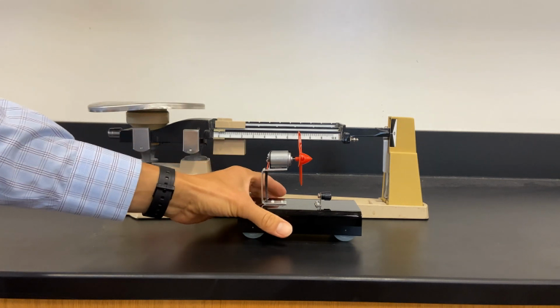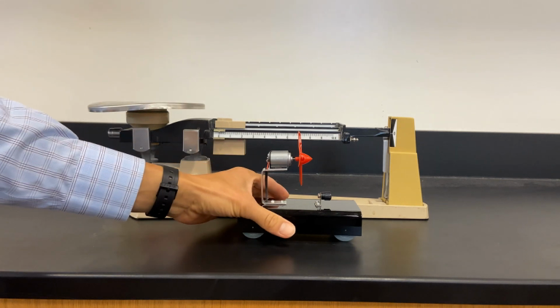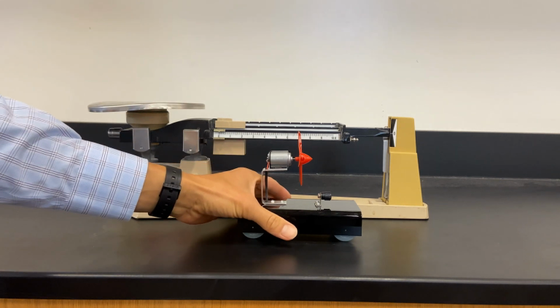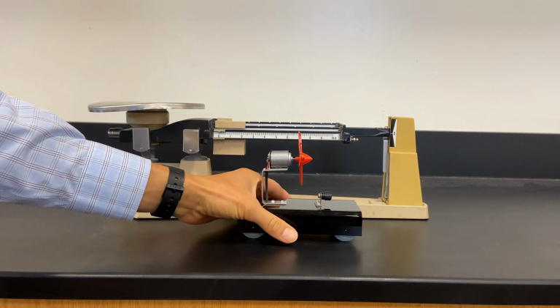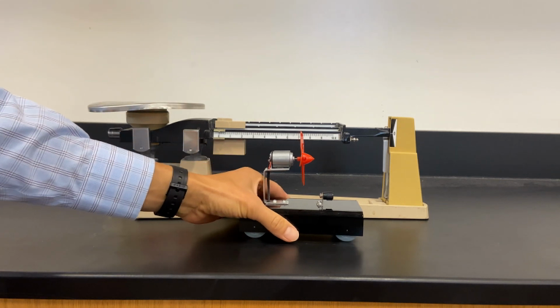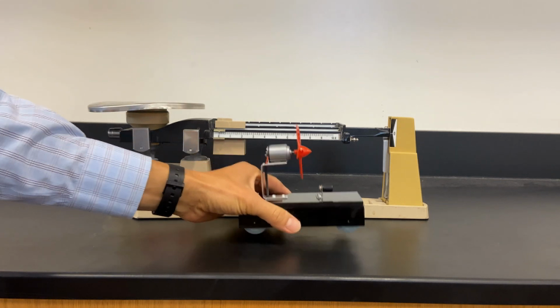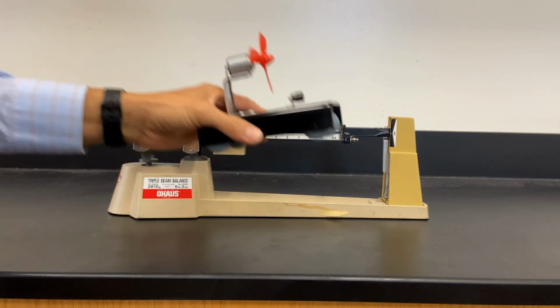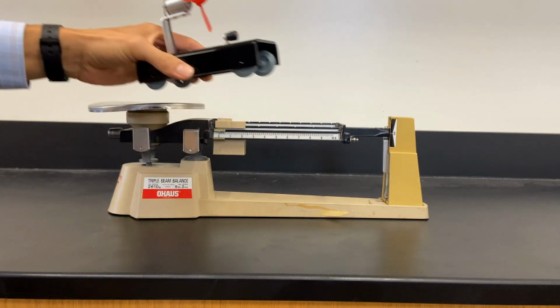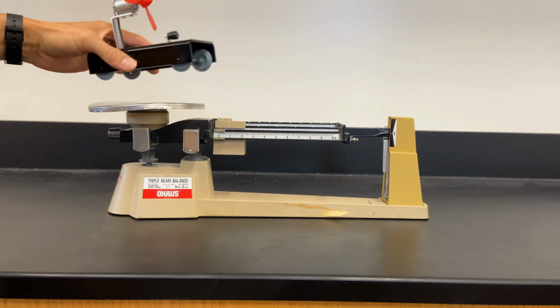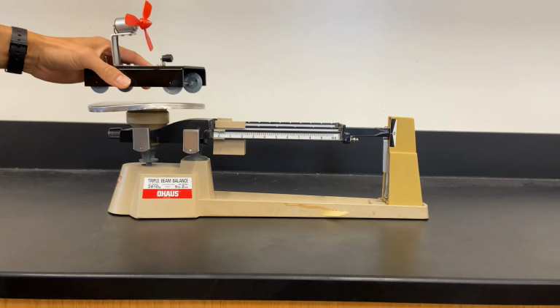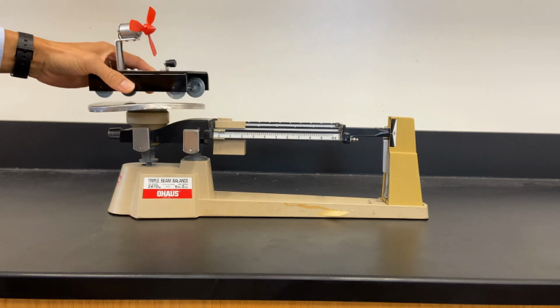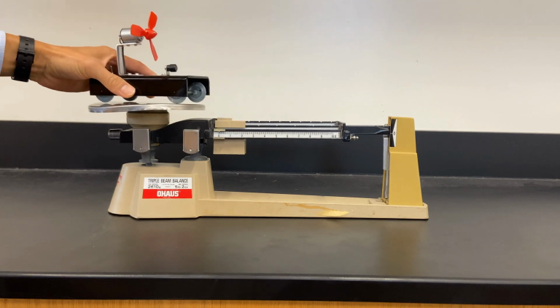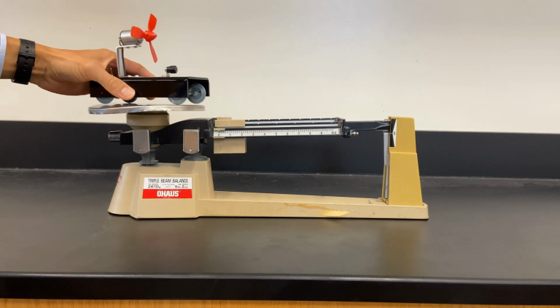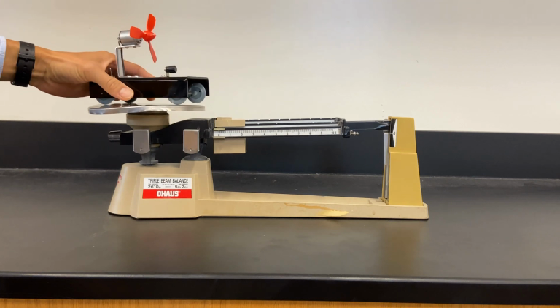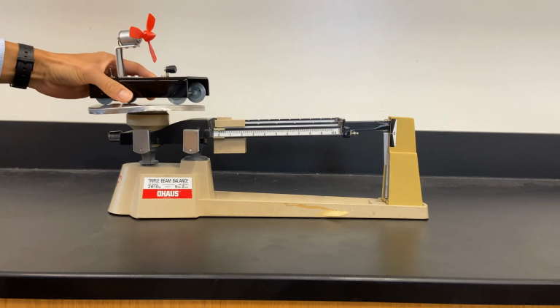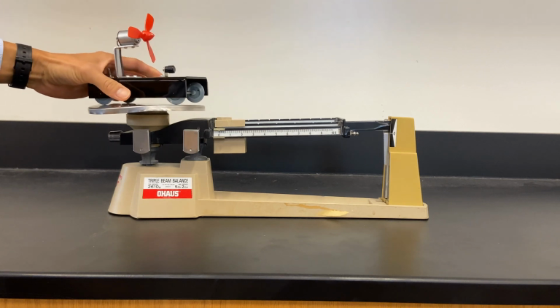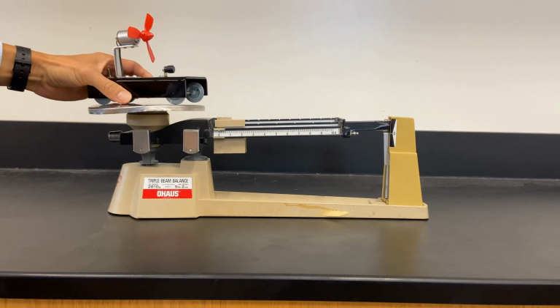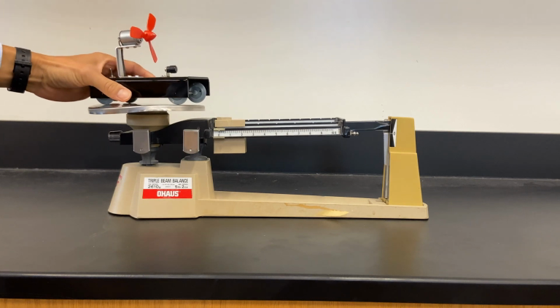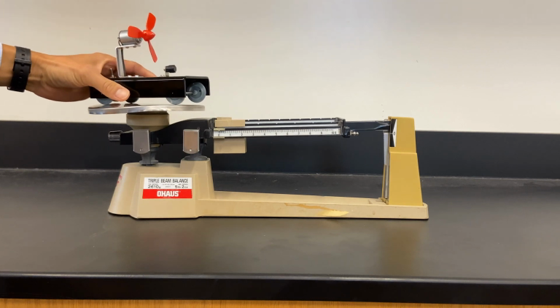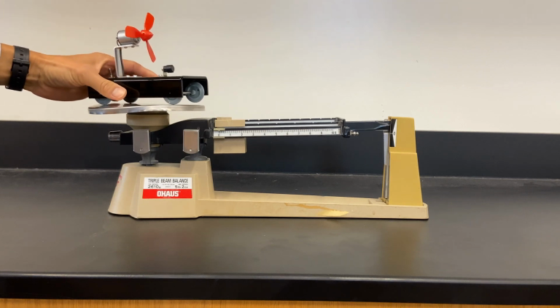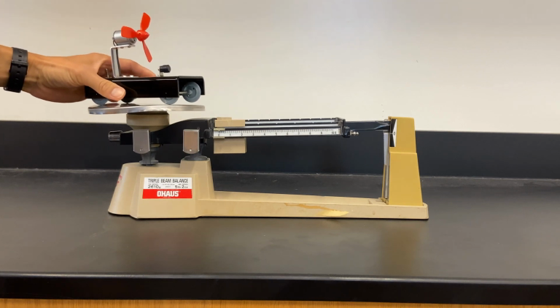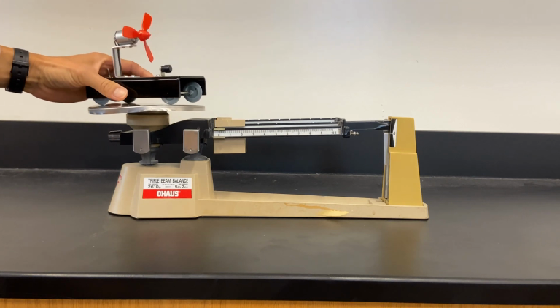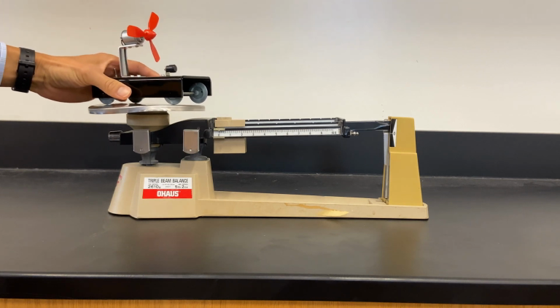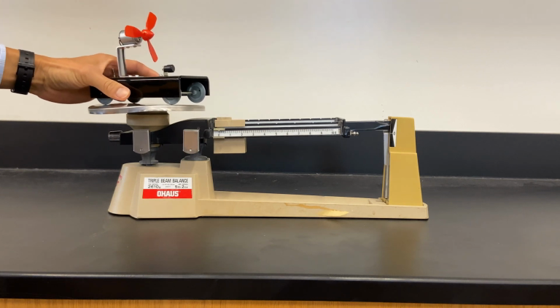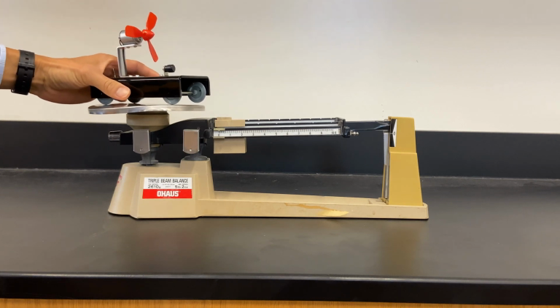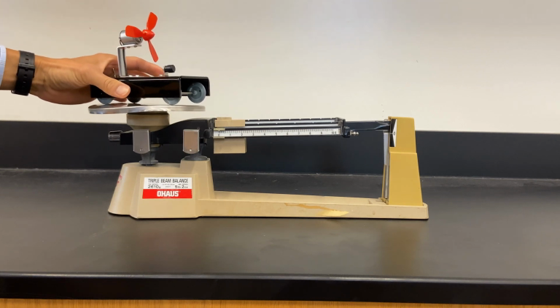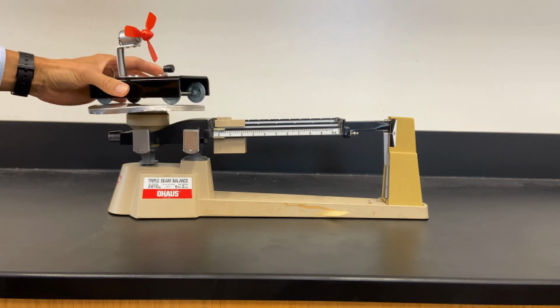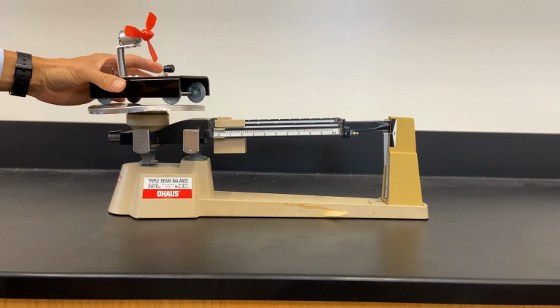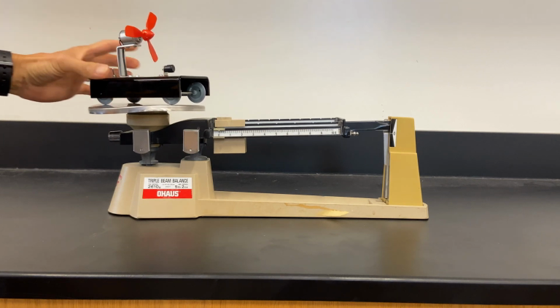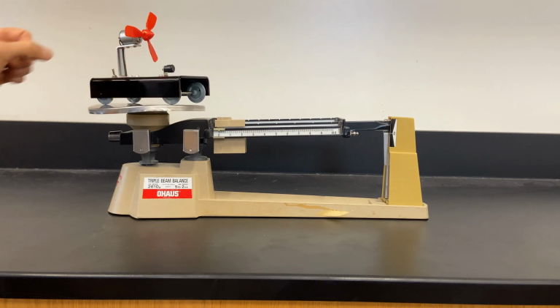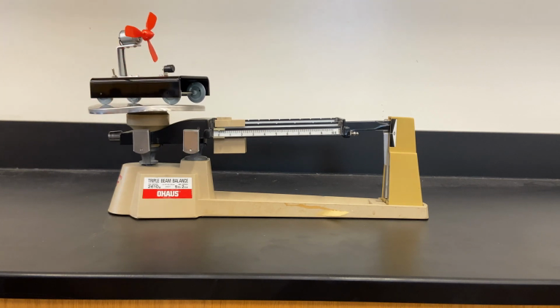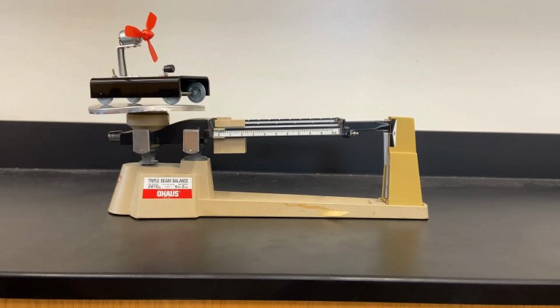Next, you're going to put the item that you're trying to mass on top of the pan. So I'm going to put that right there.